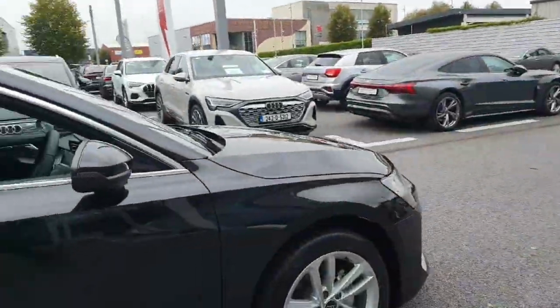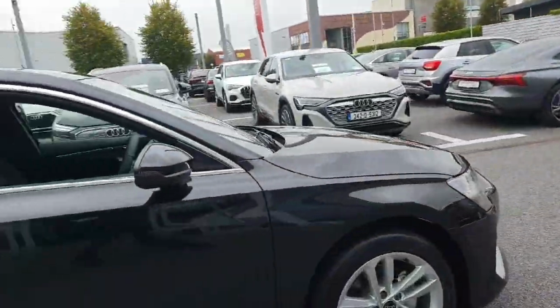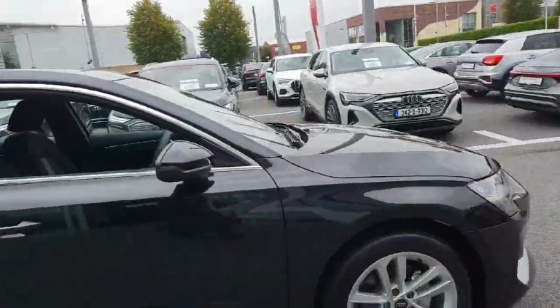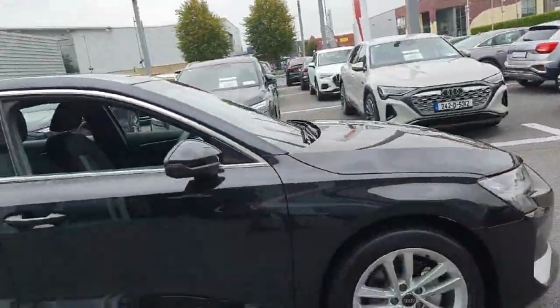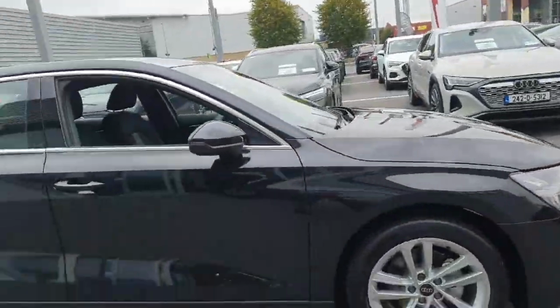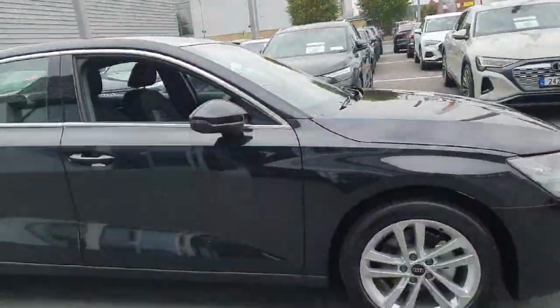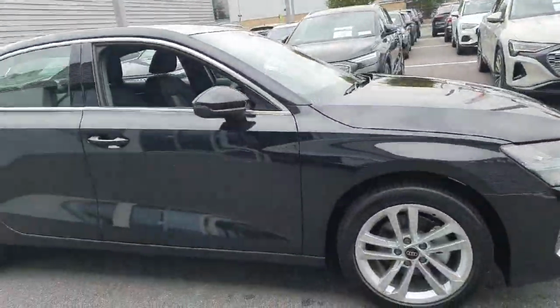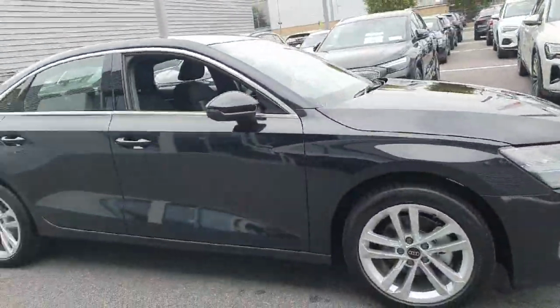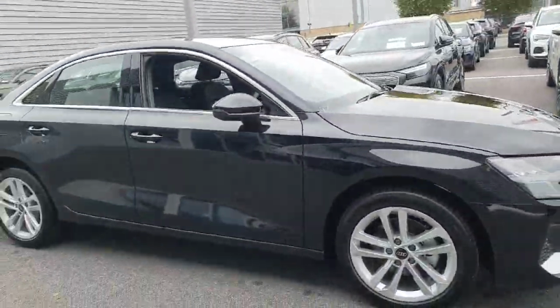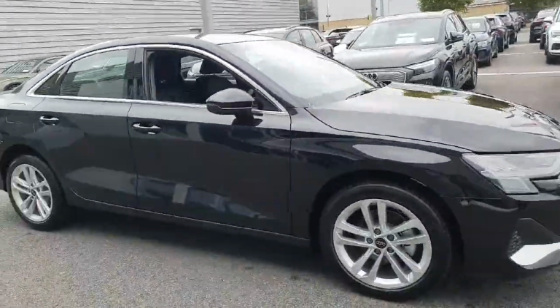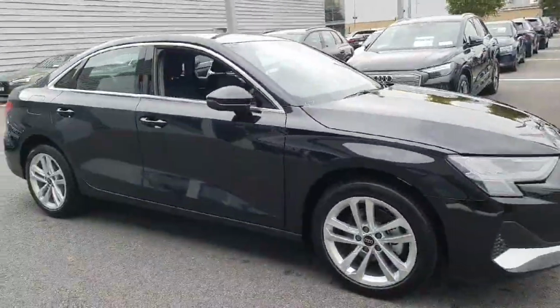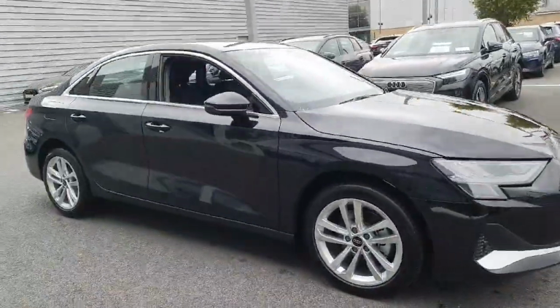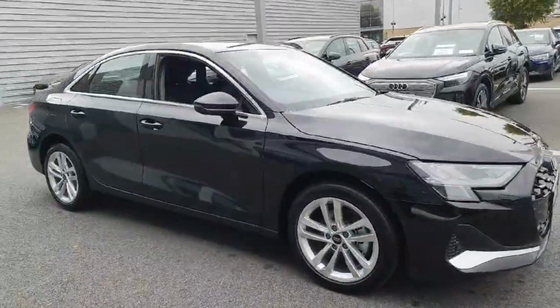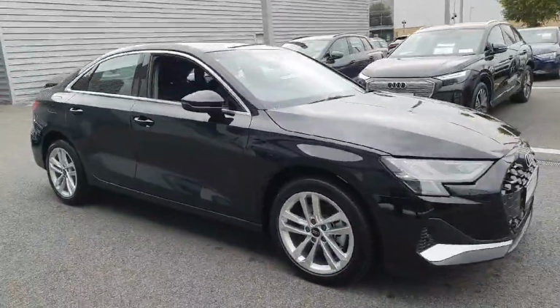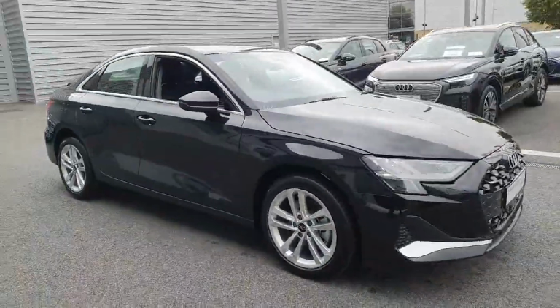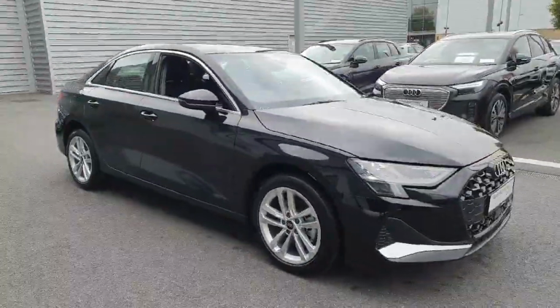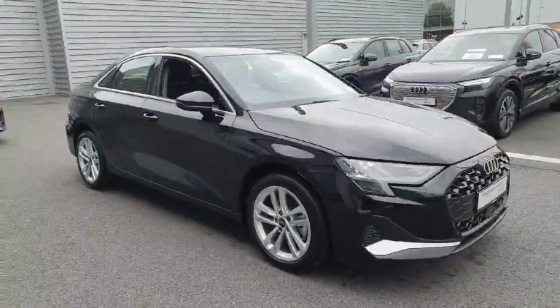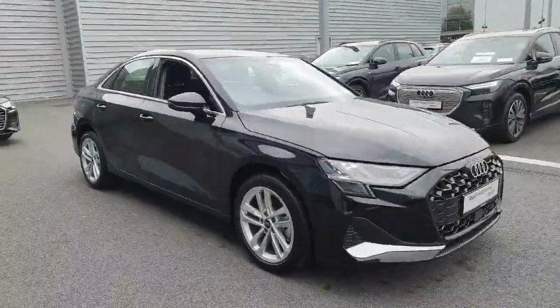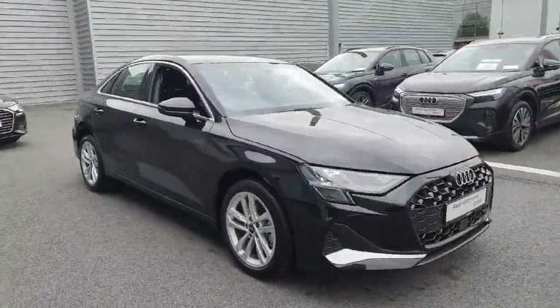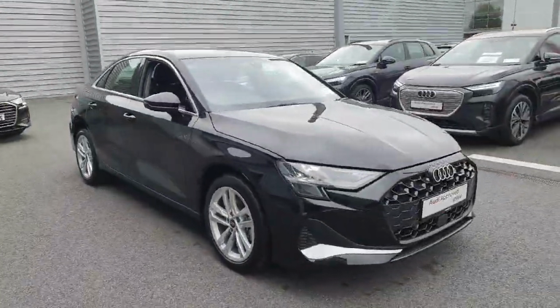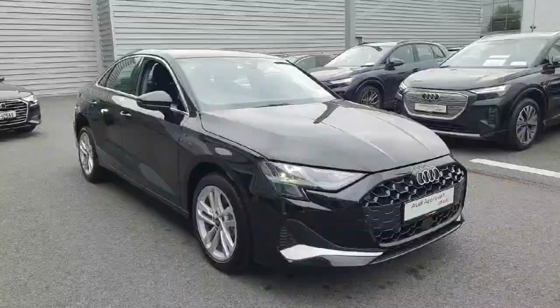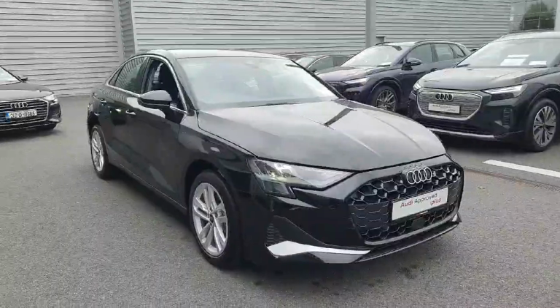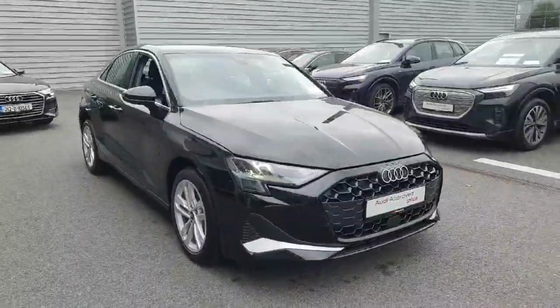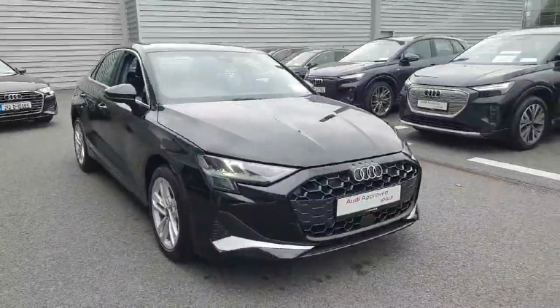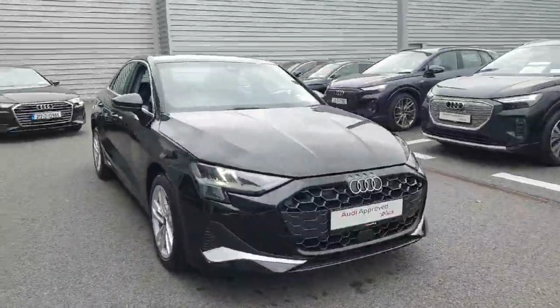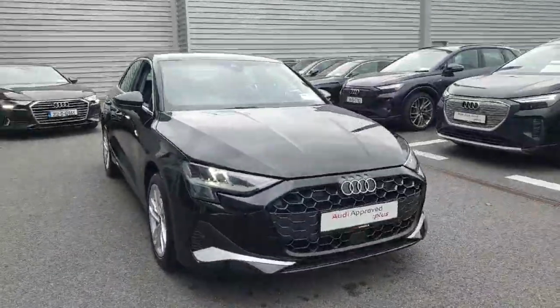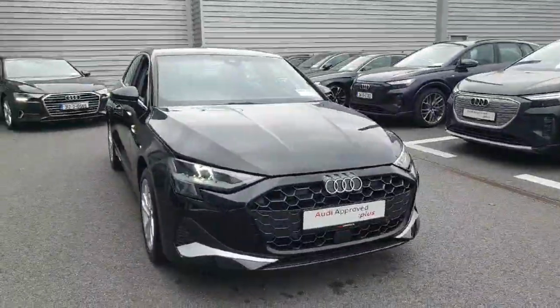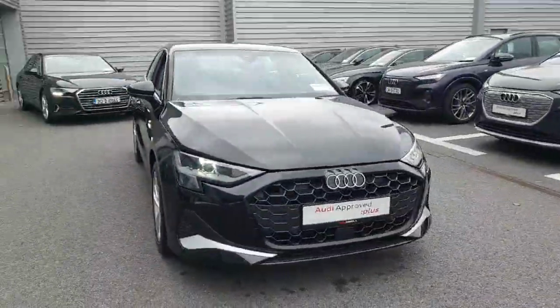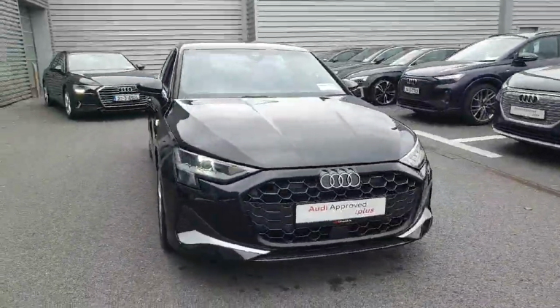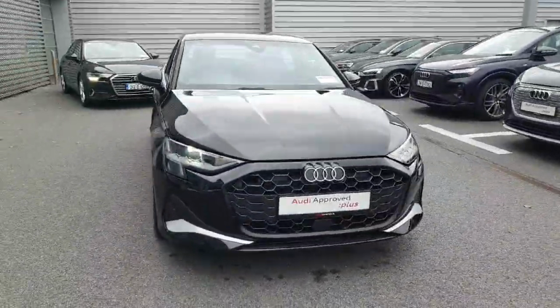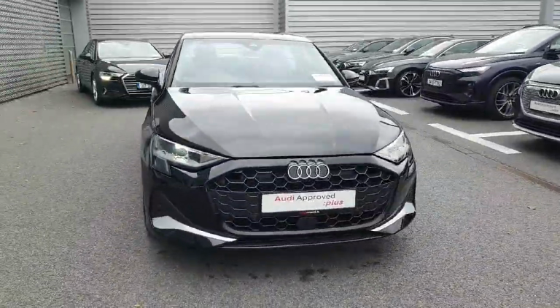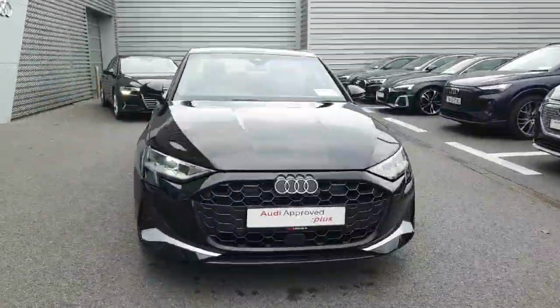That concludes a quick video on the car. If you have any questions or queries, or would like to arrange a test drive, please give the sales team a call here at Audi Limerick.